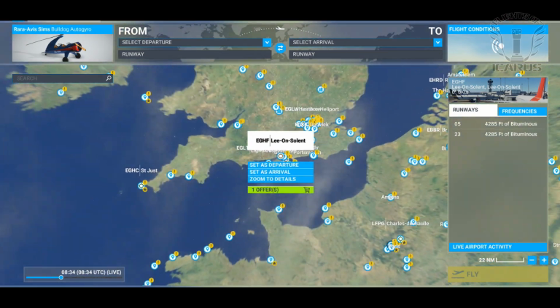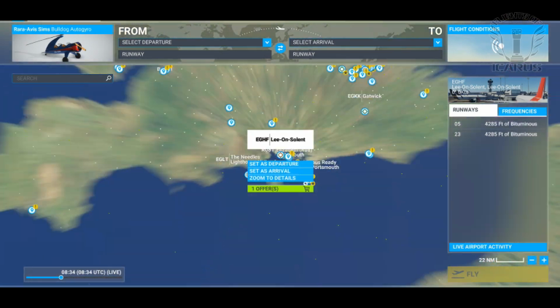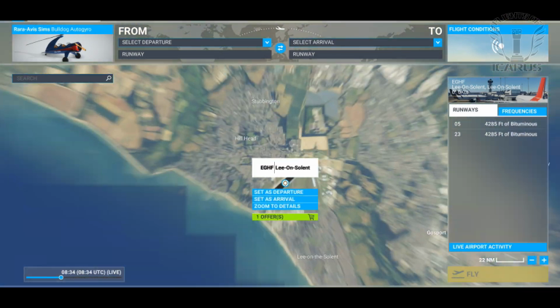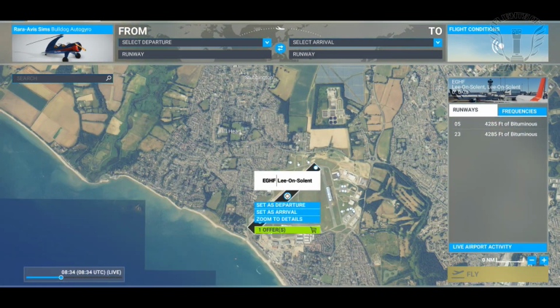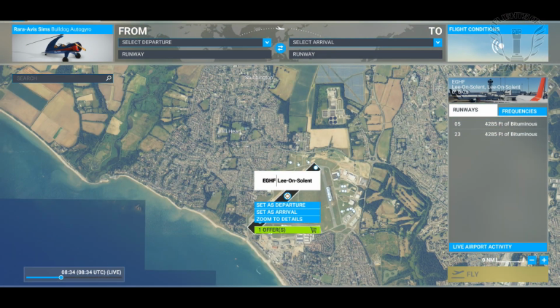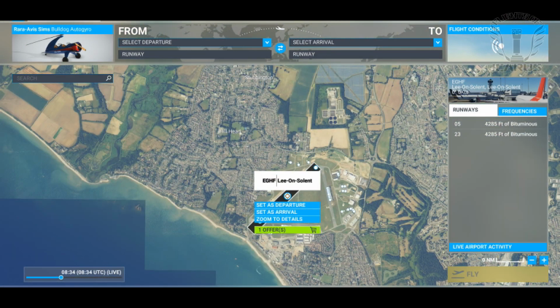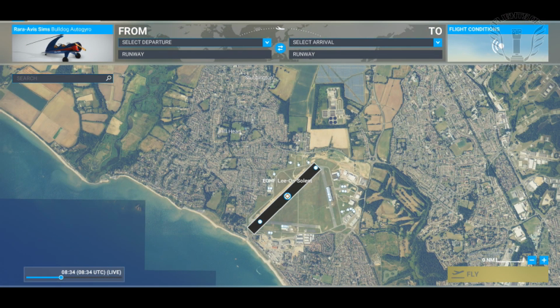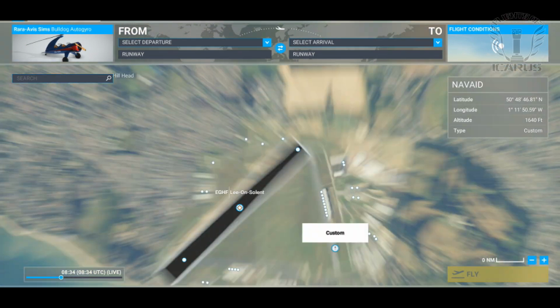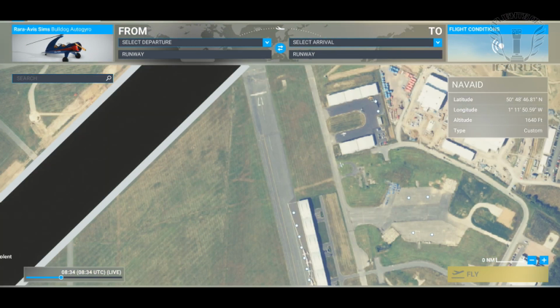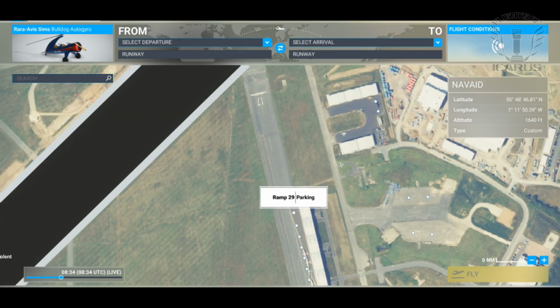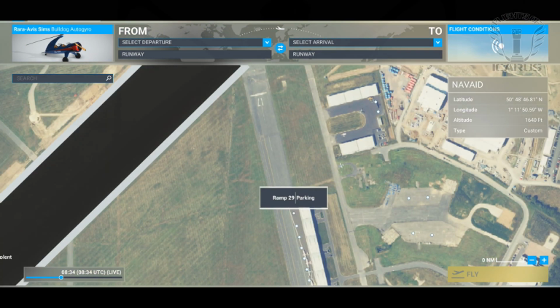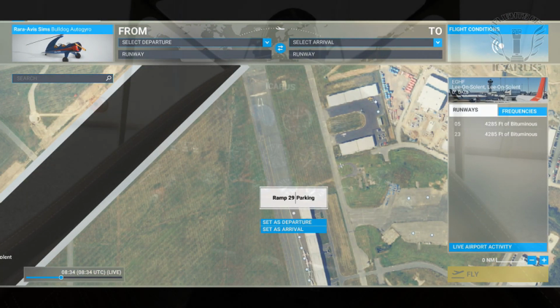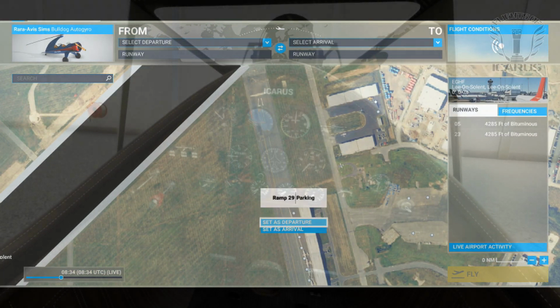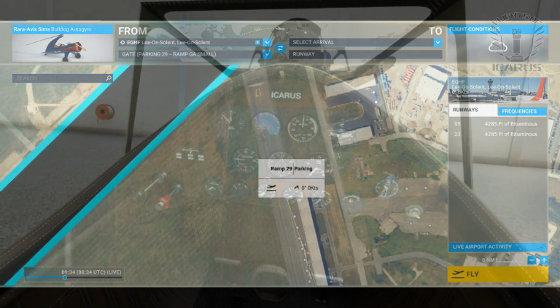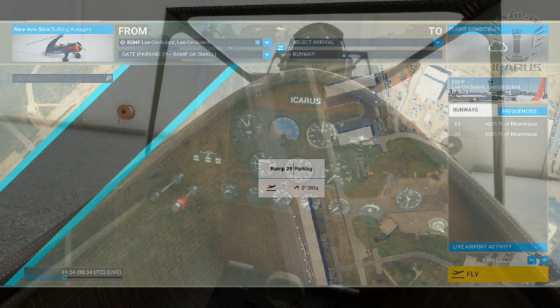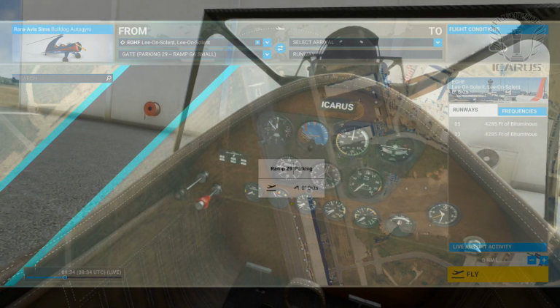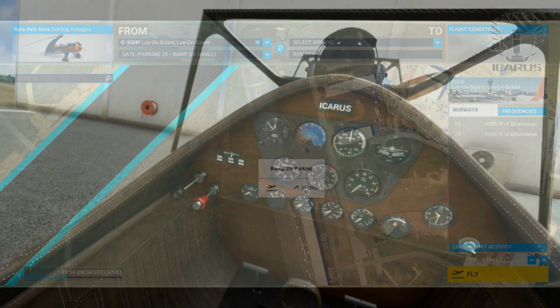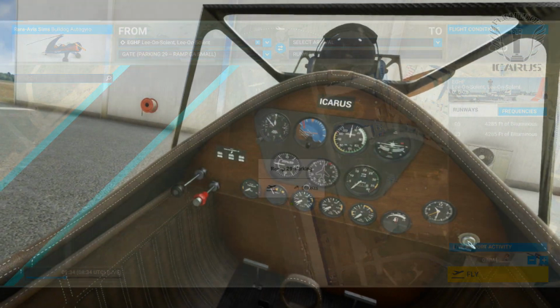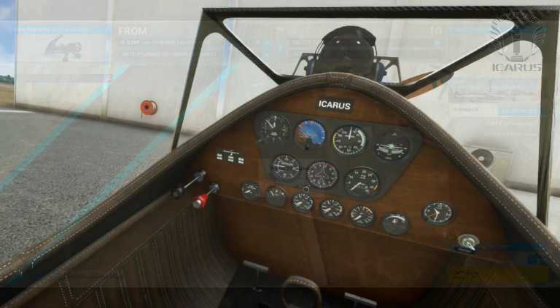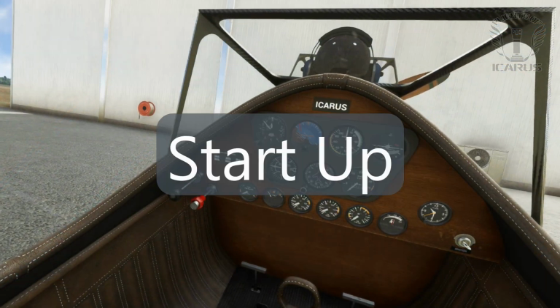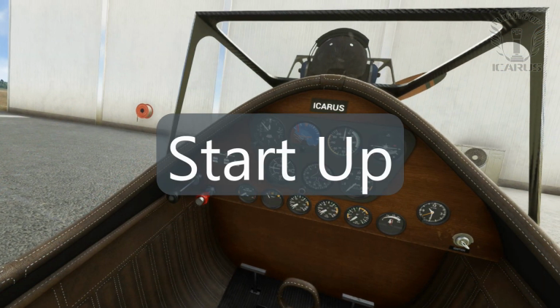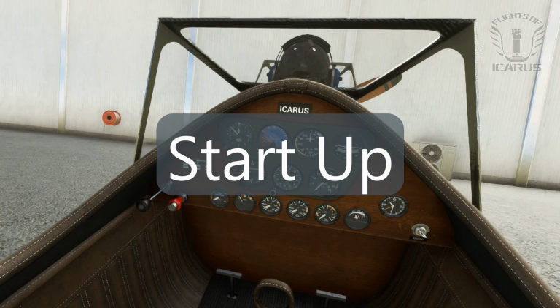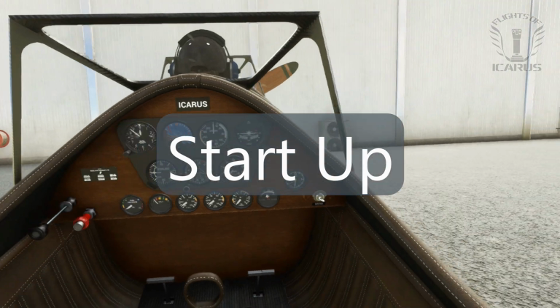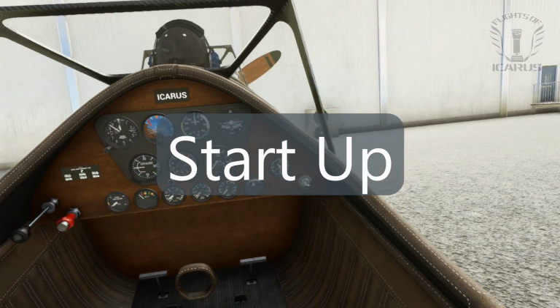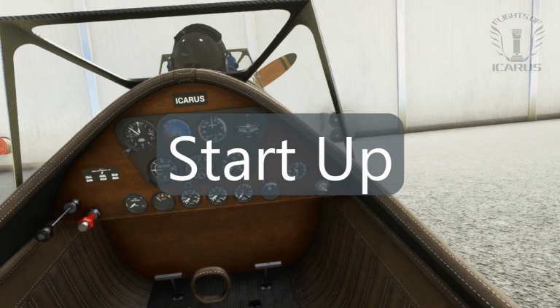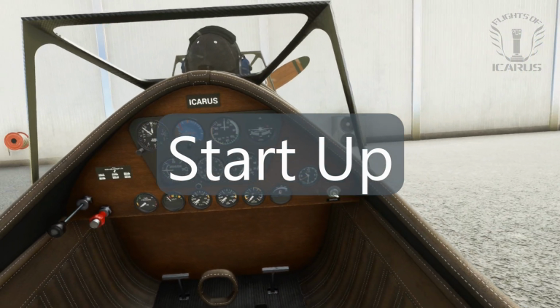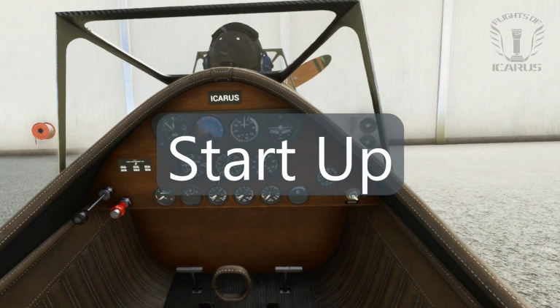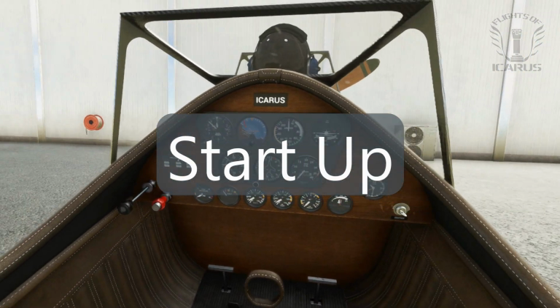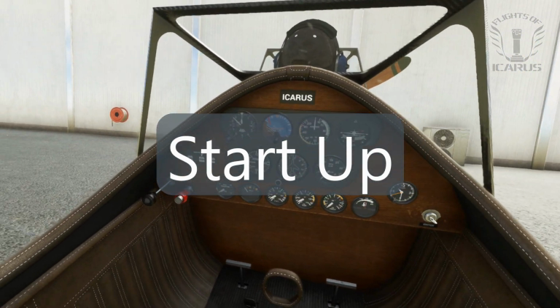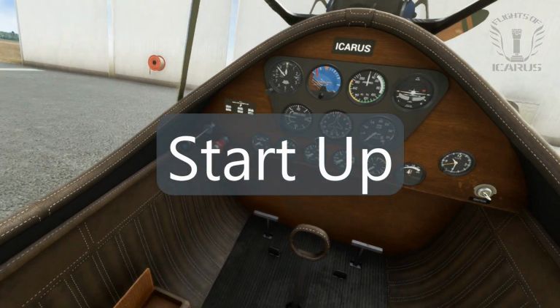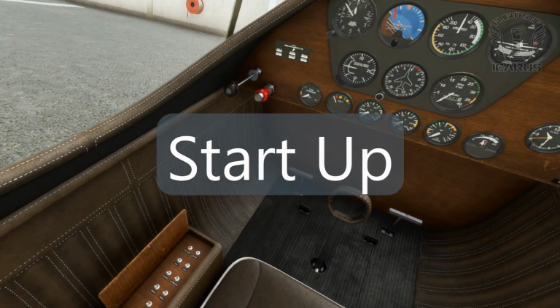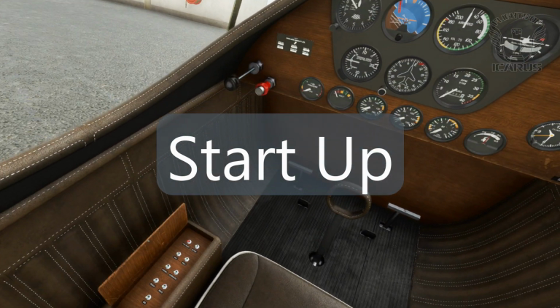And if you look in the right armrest, you'll find the radio and transponder. We're flying today from Lee-on-Solent in the UK. So without further ado, let's get this thing started.